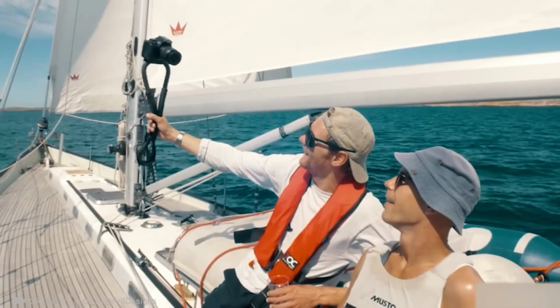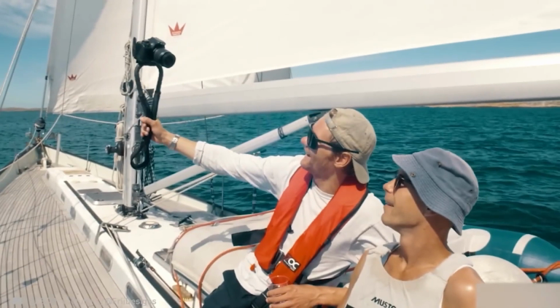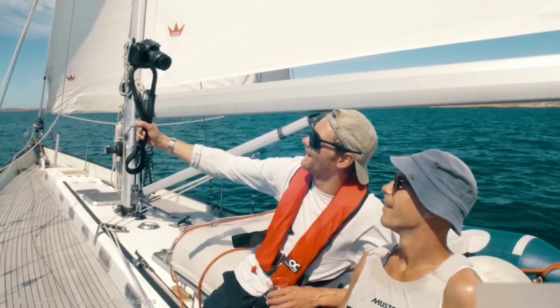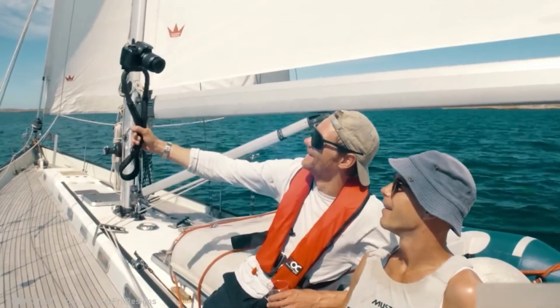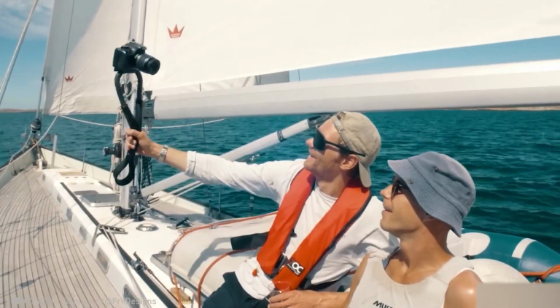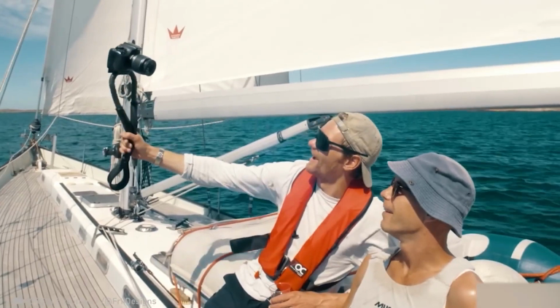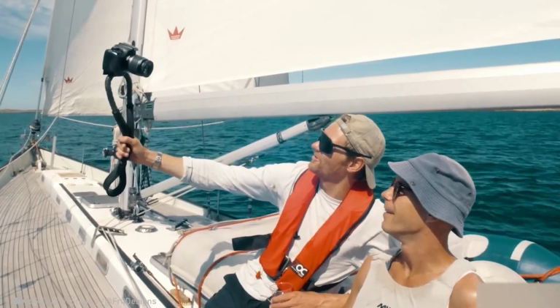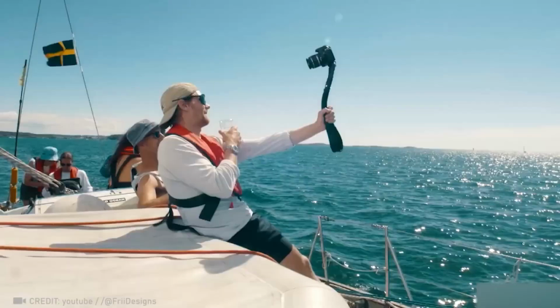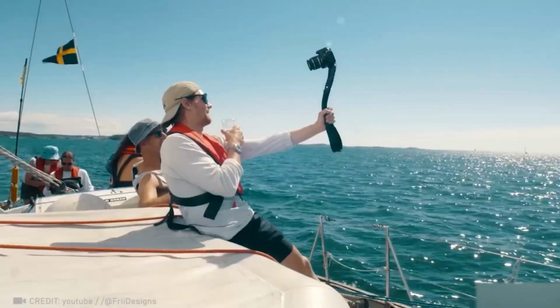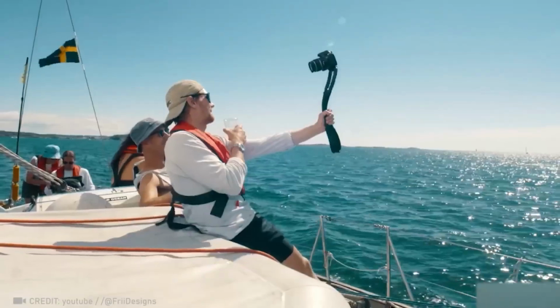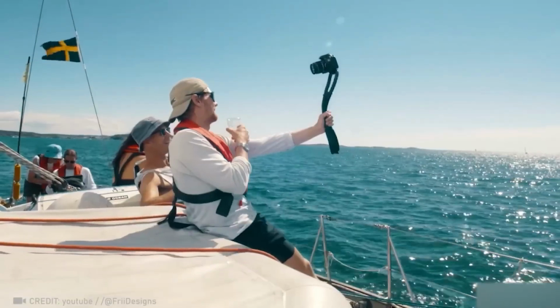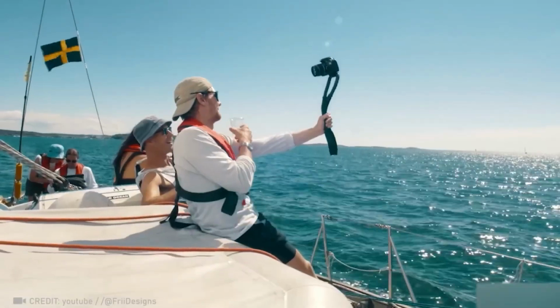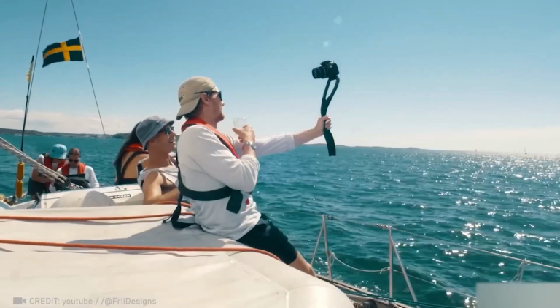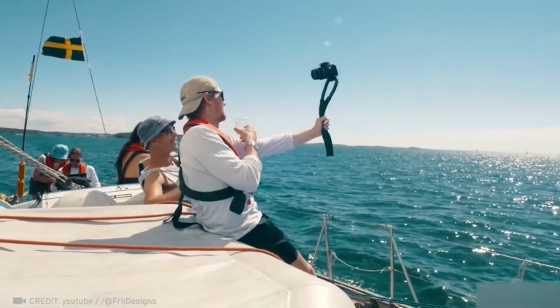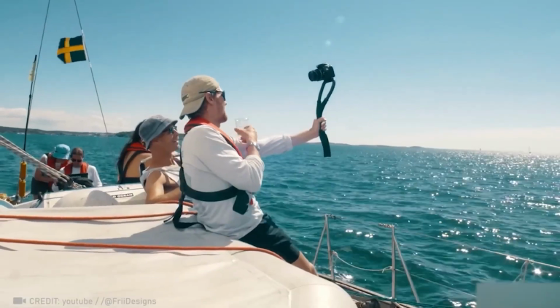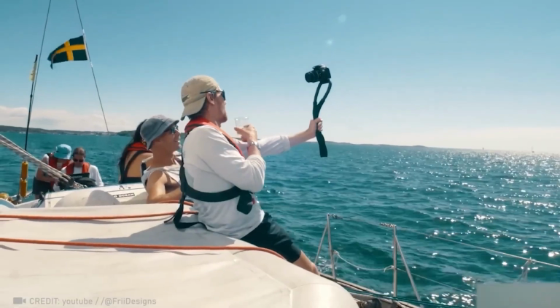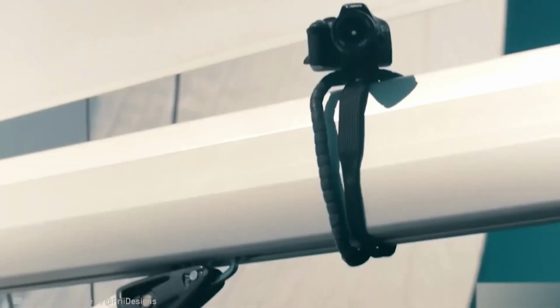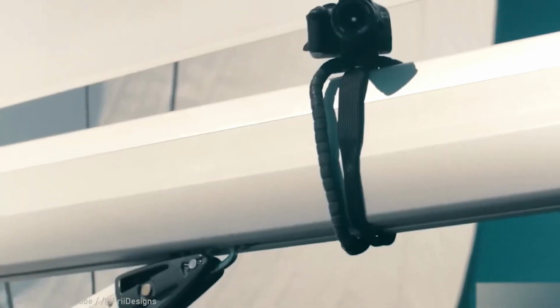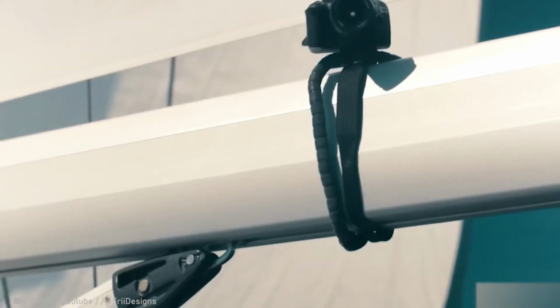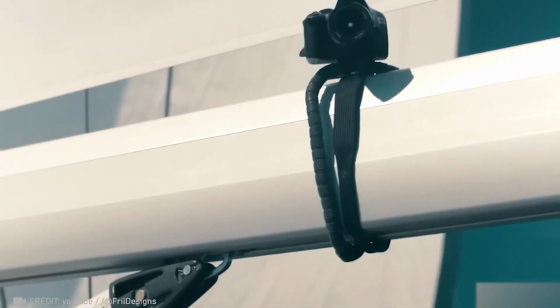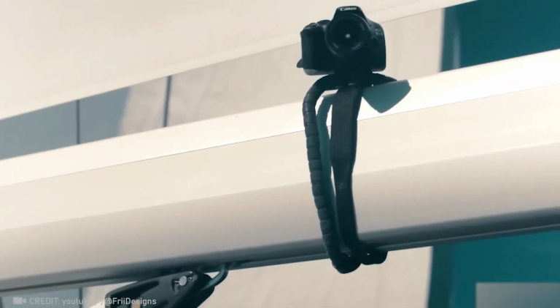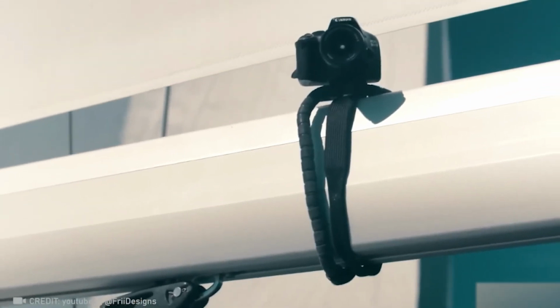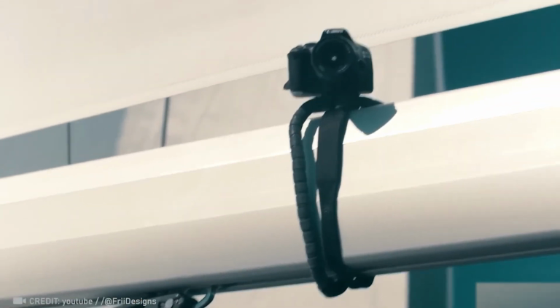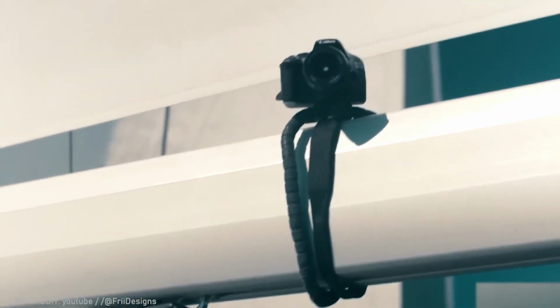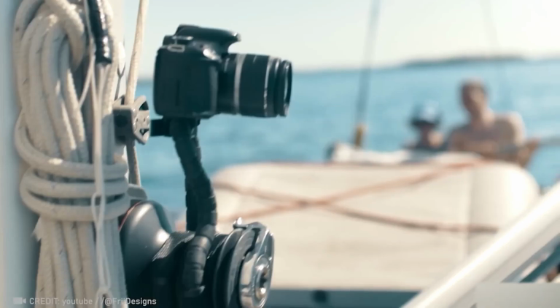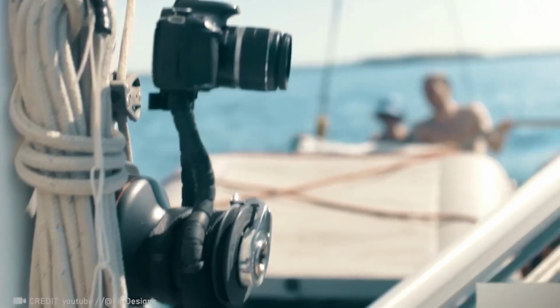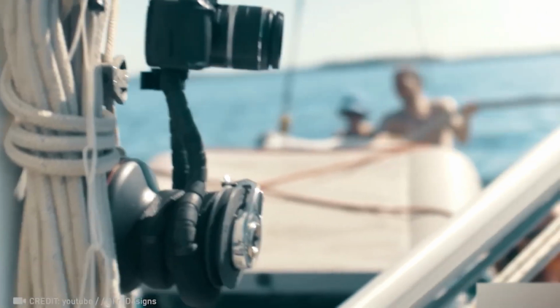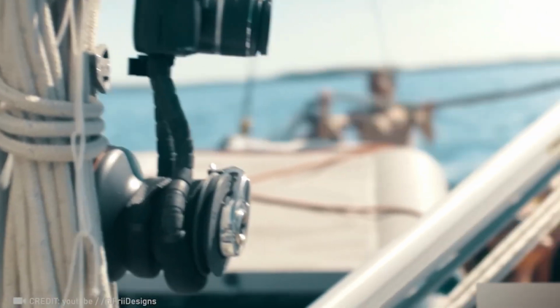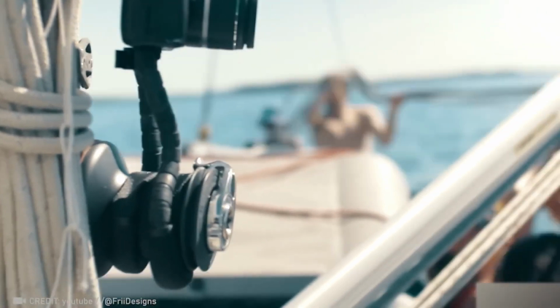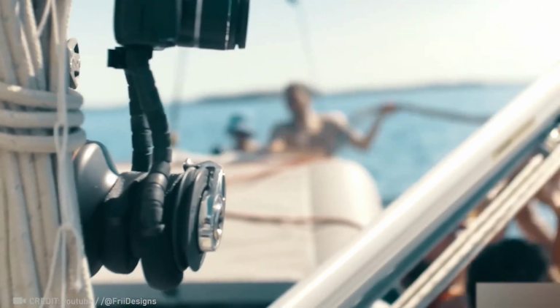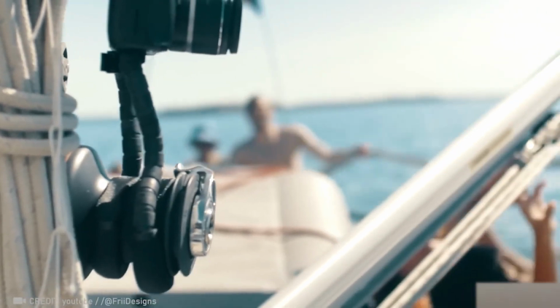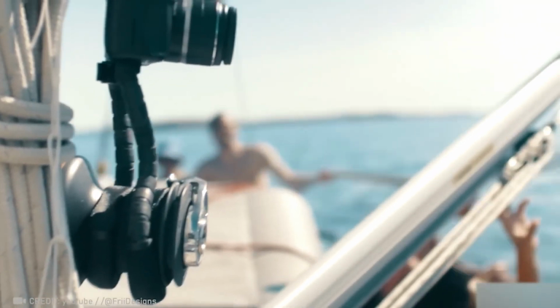Get ready for the smart lanyard that can instantly transform into a tripod for your picture-perfect moments.